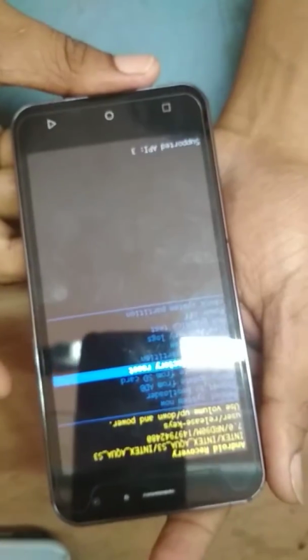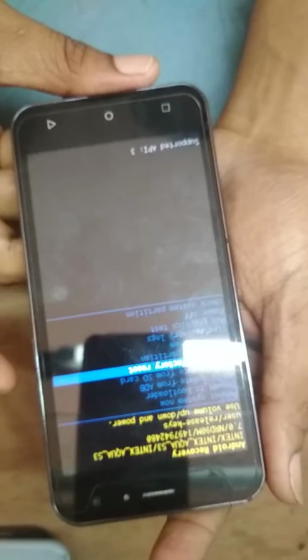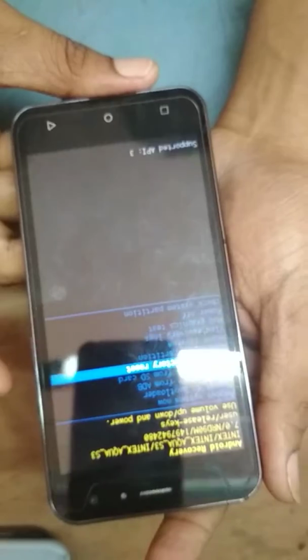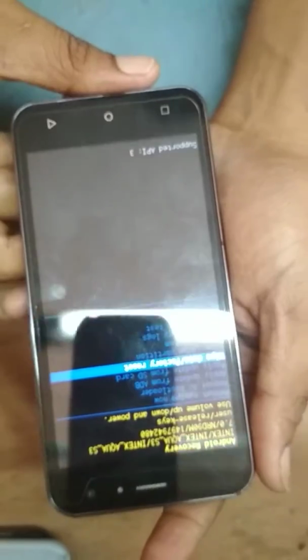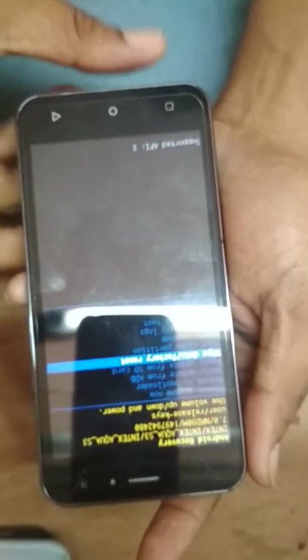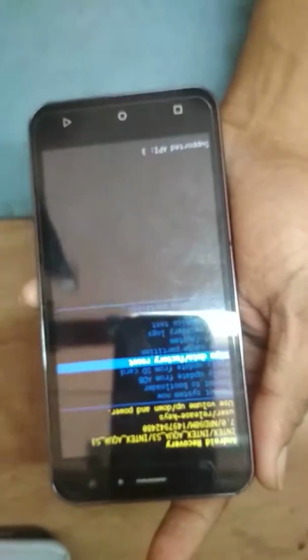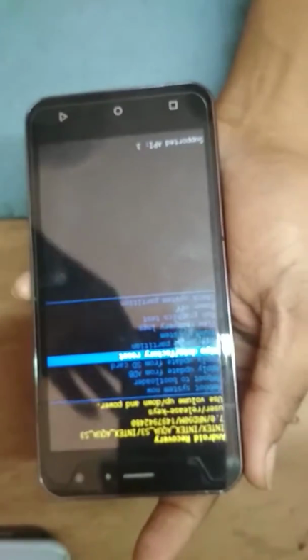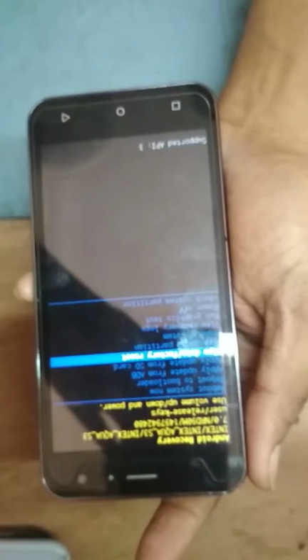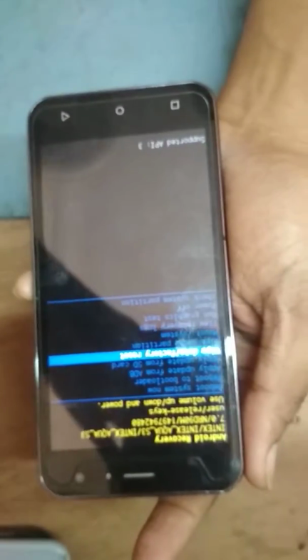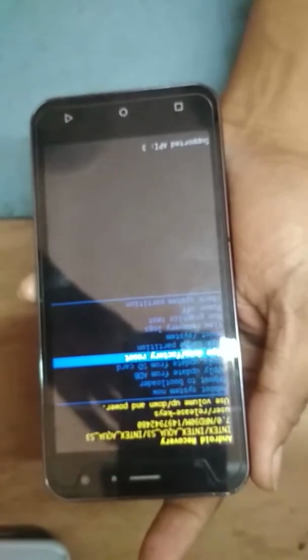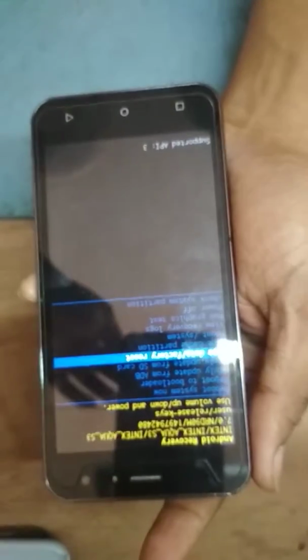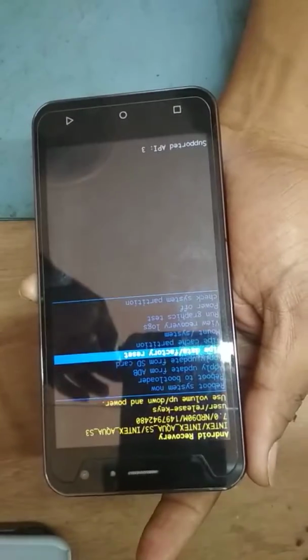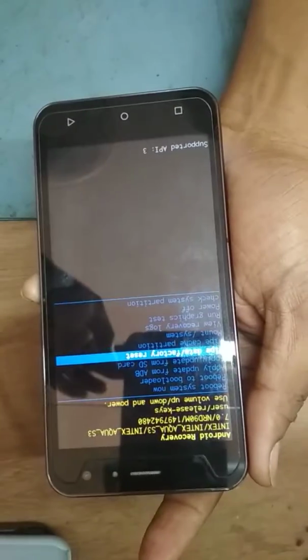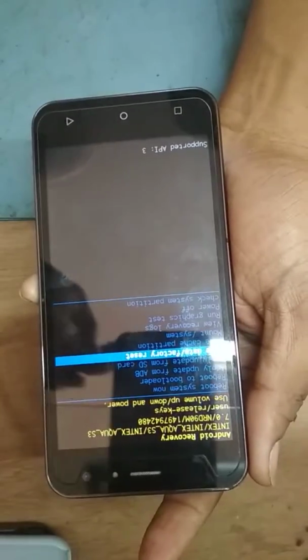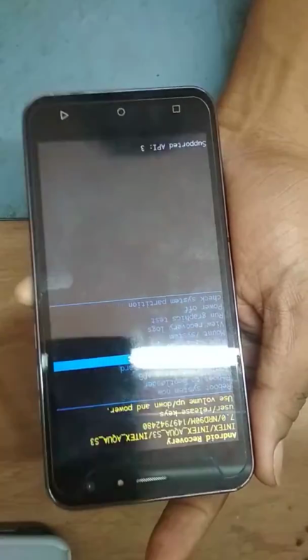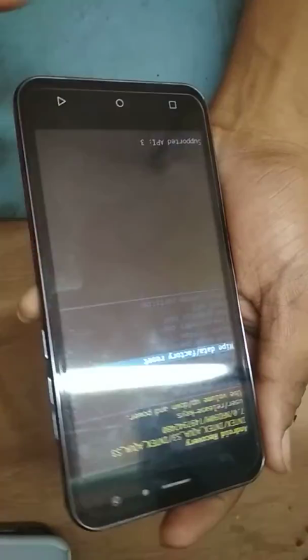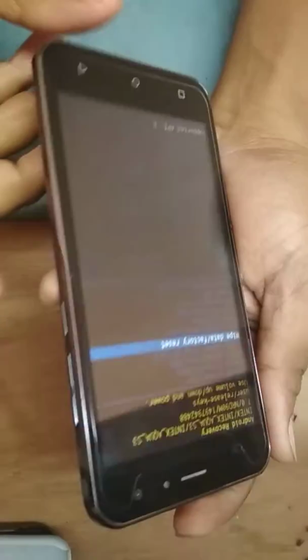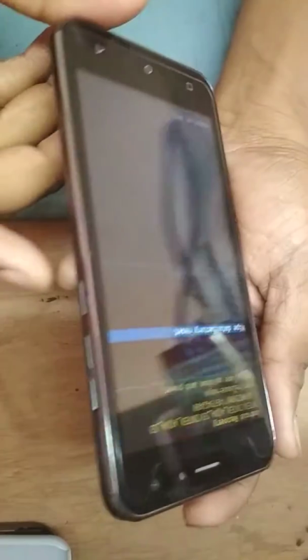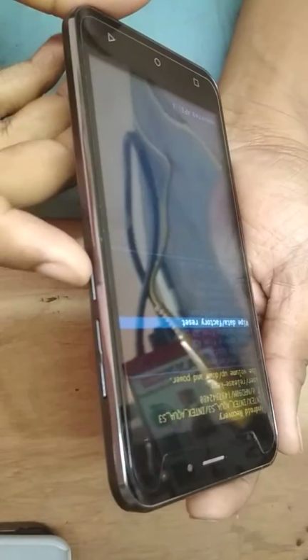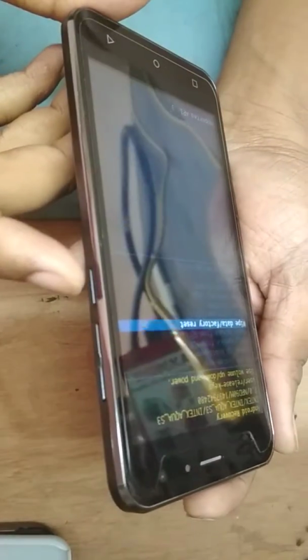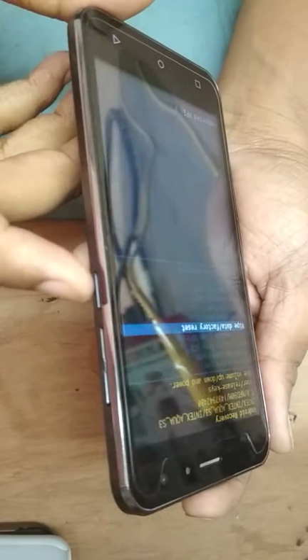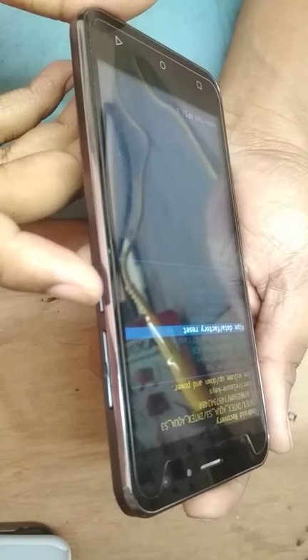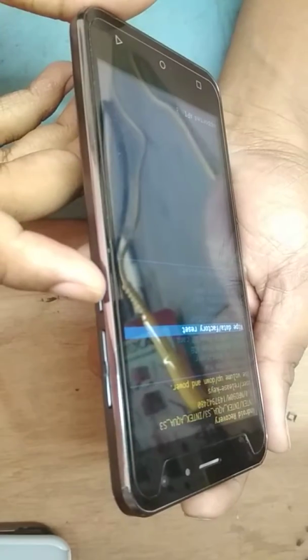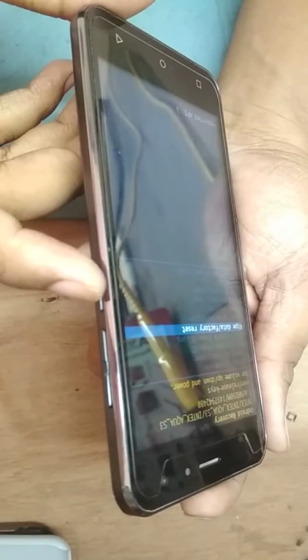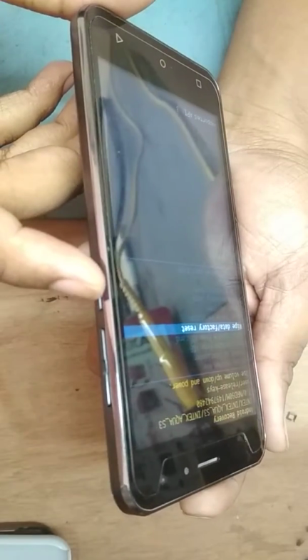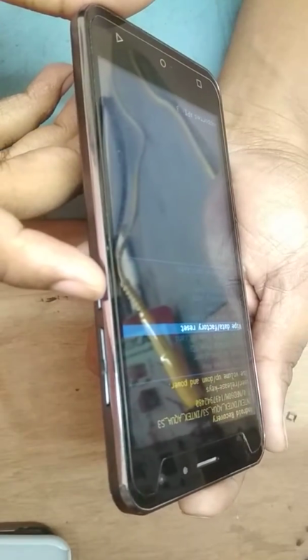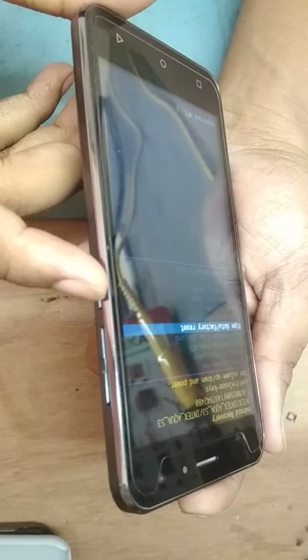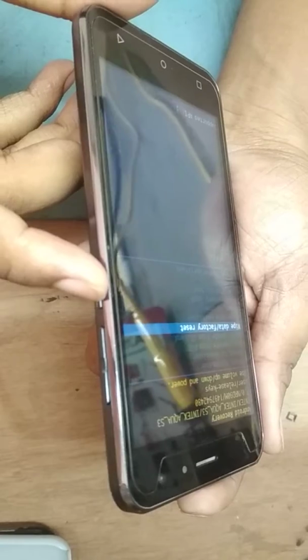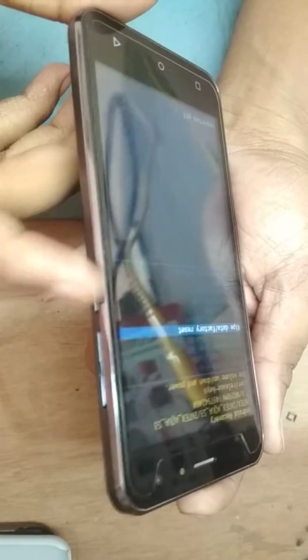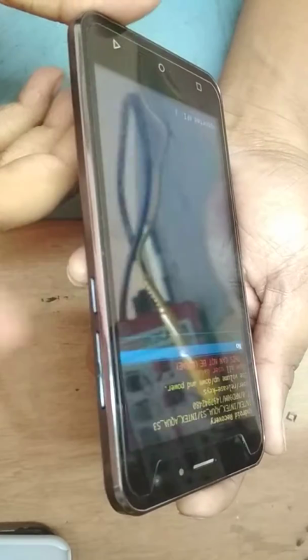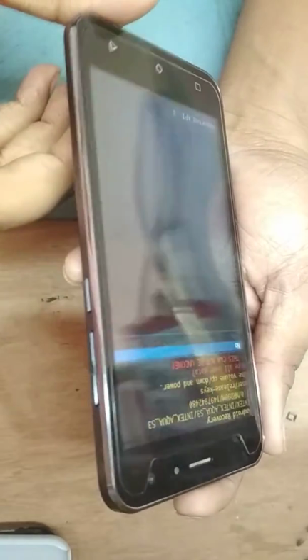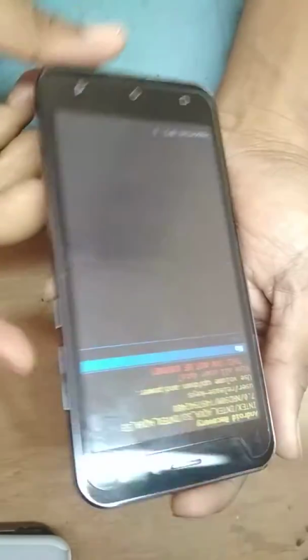Press it. The arm button comes from here.